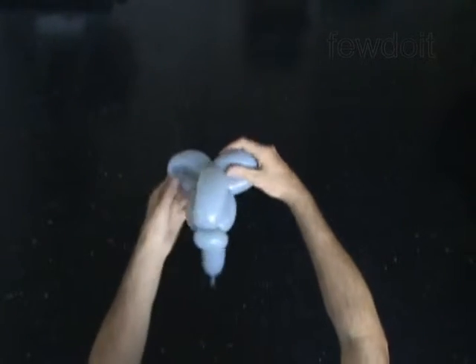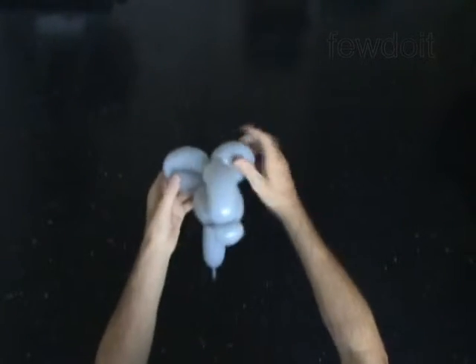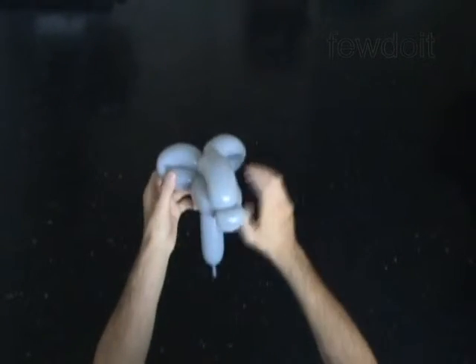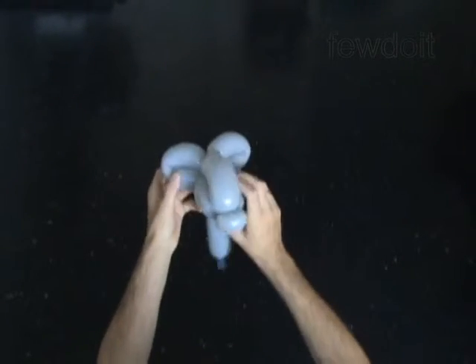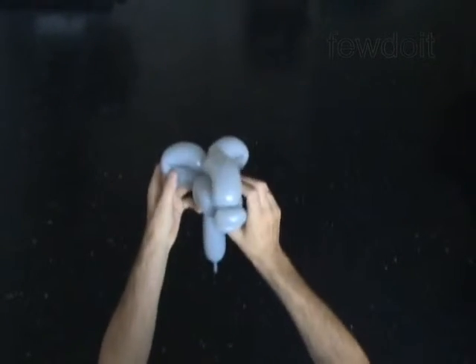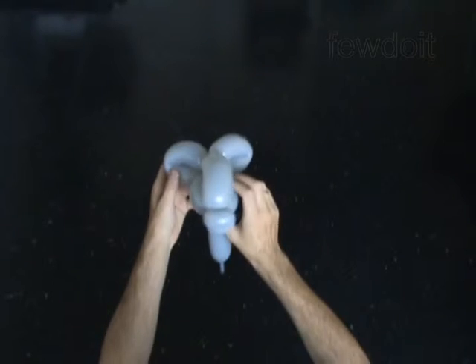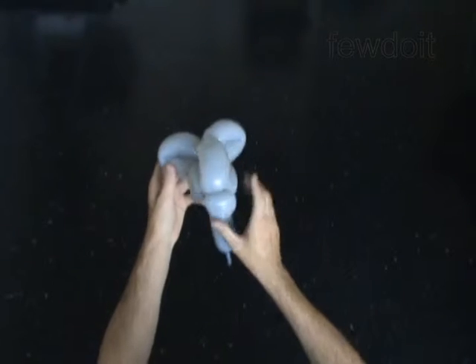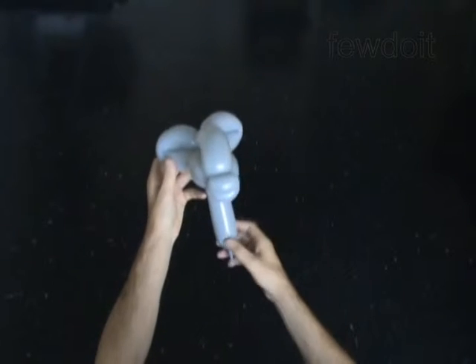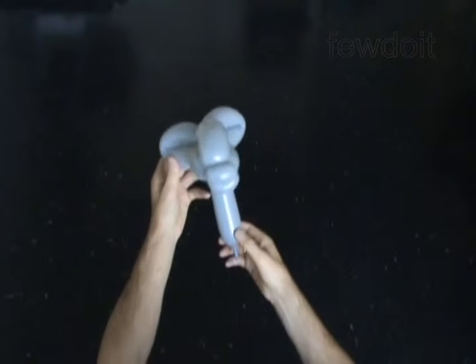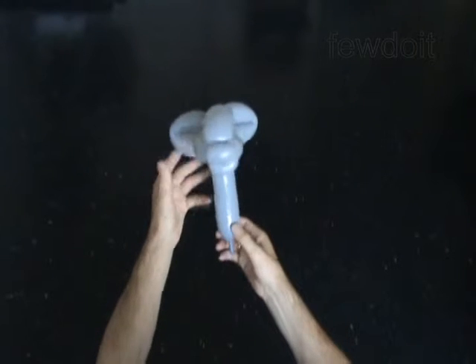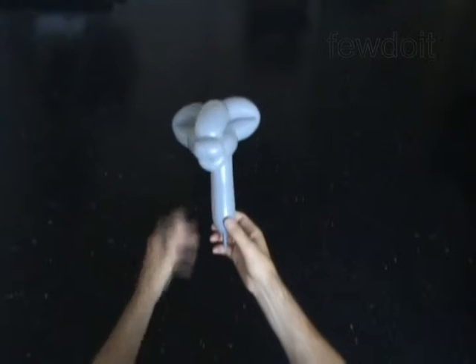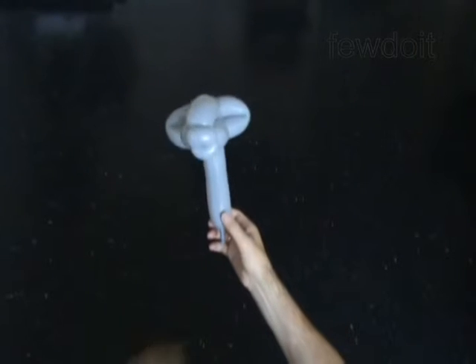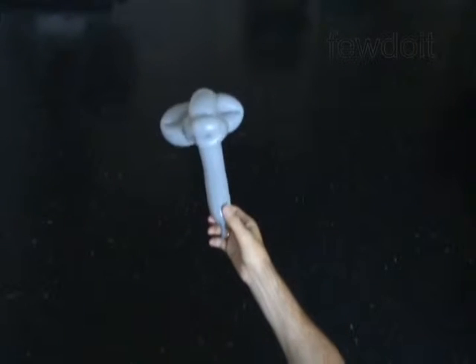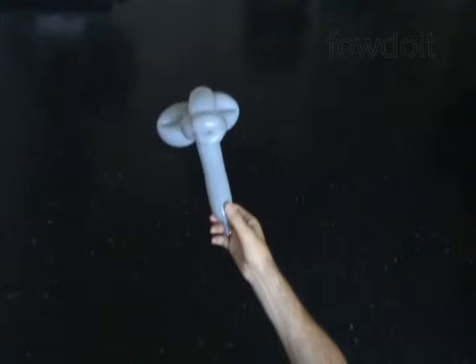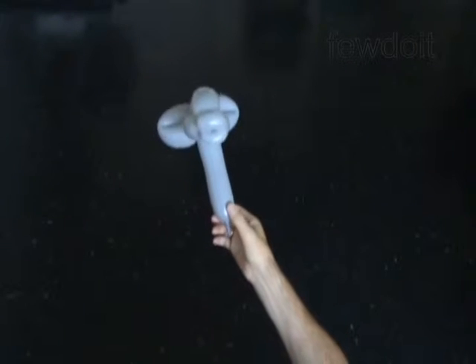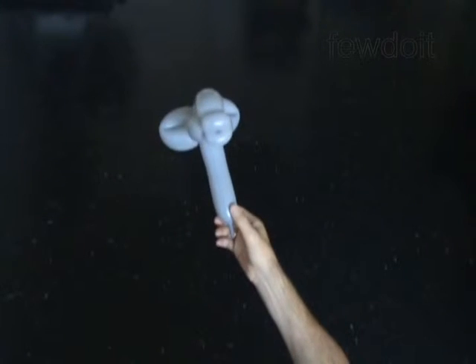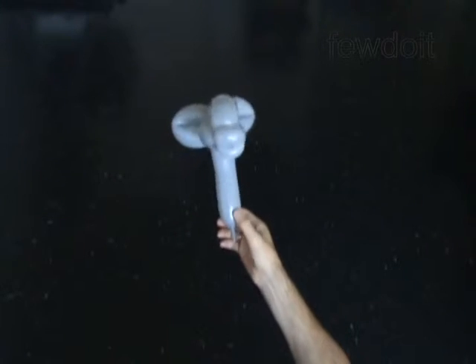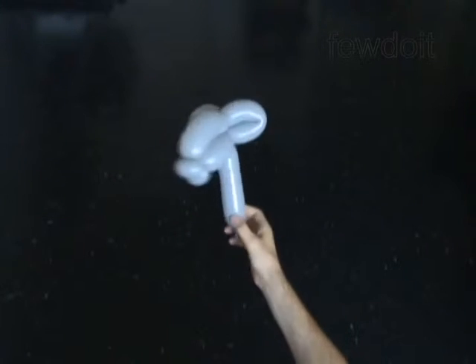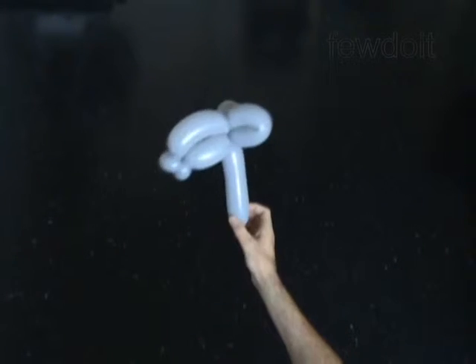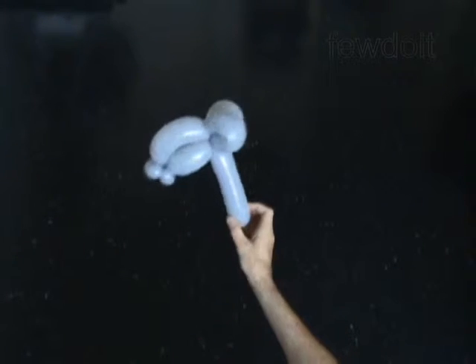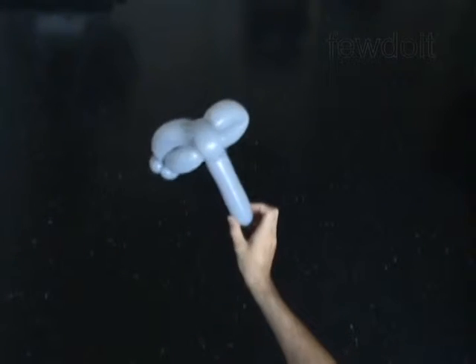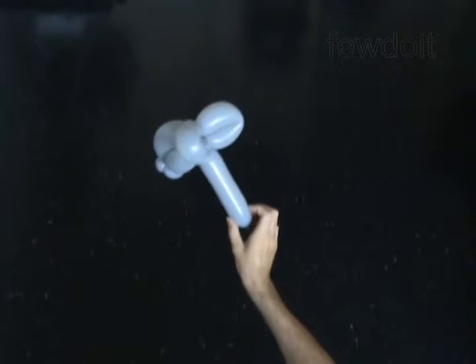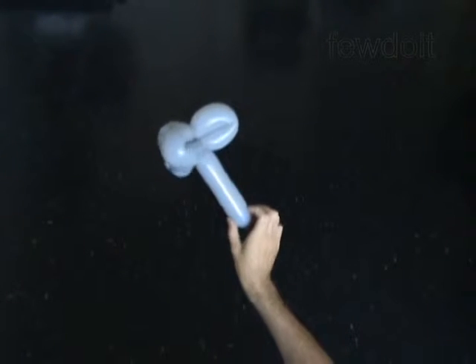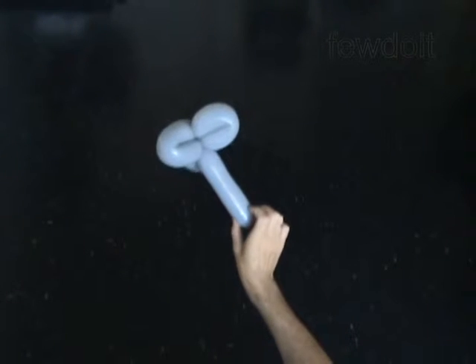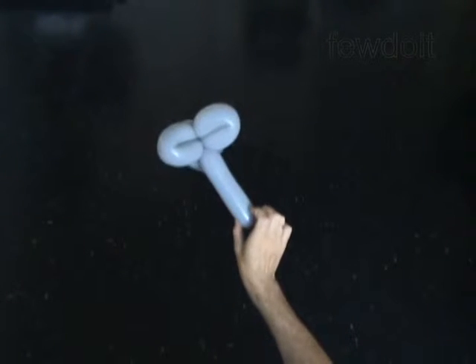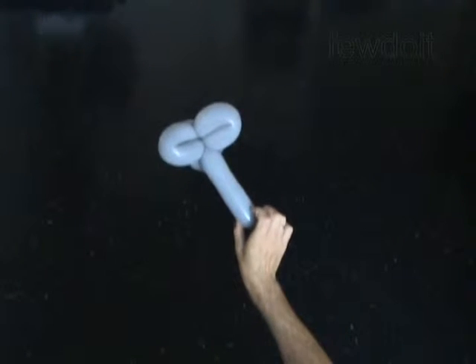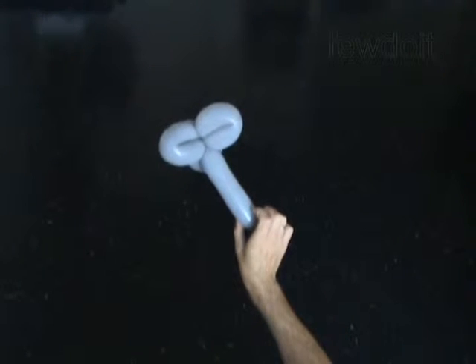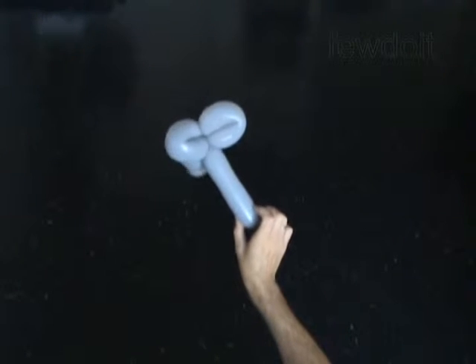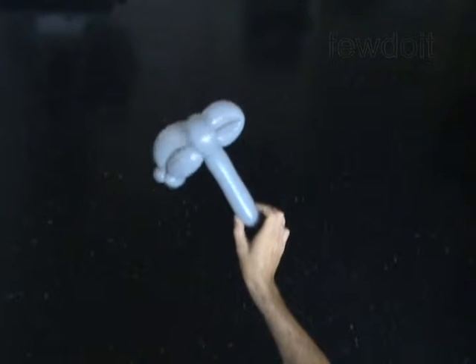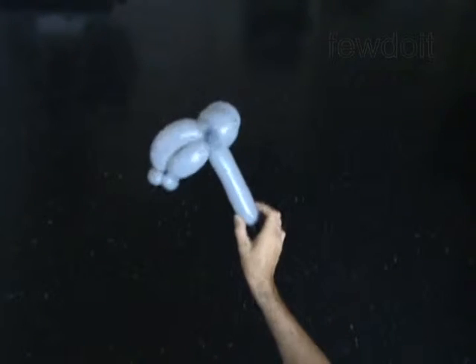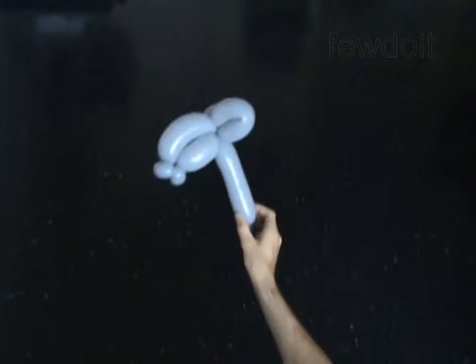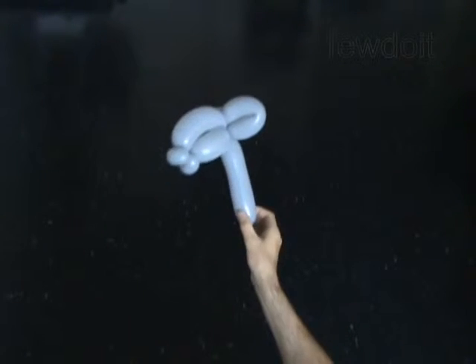The rest of the balloon is the eighth bubble. It is the neck of the baby deer.